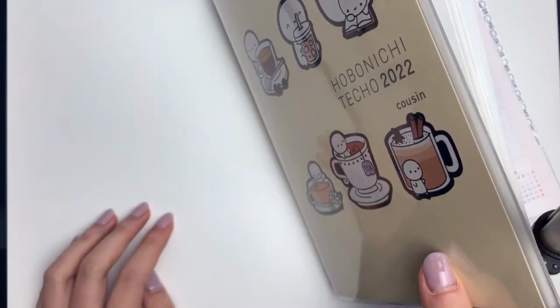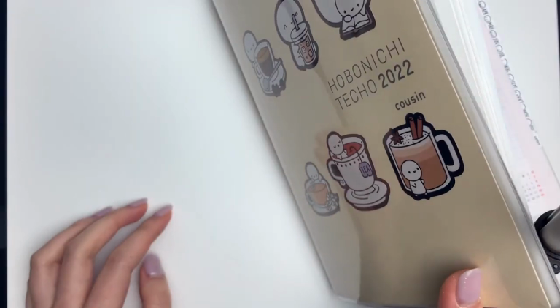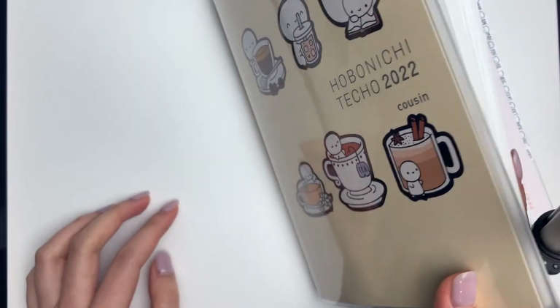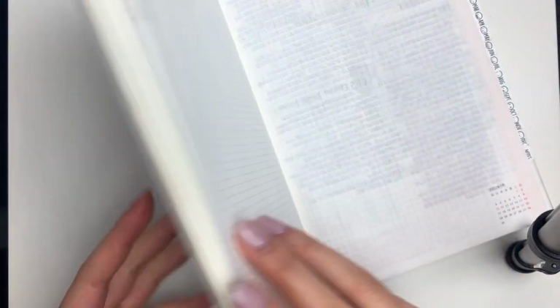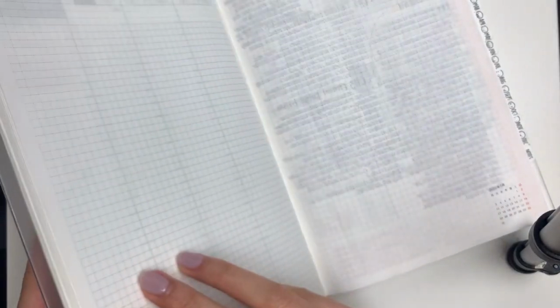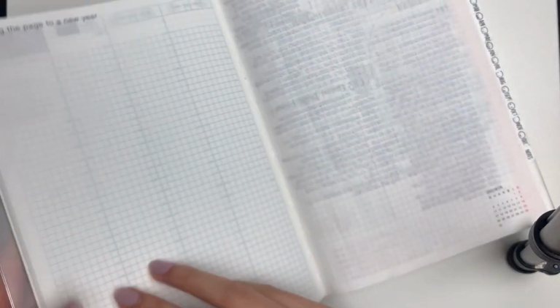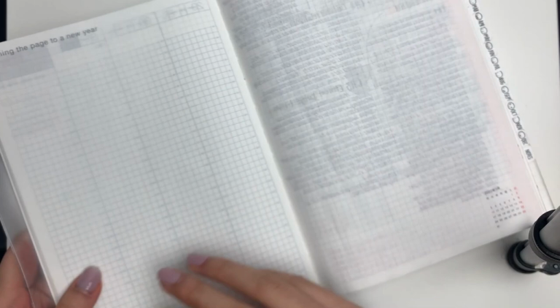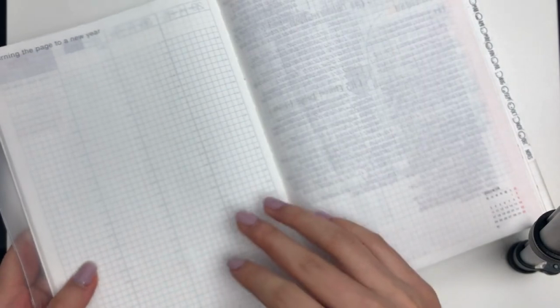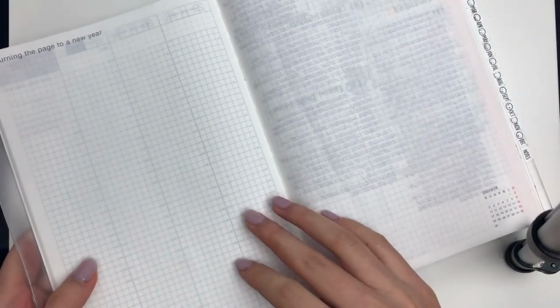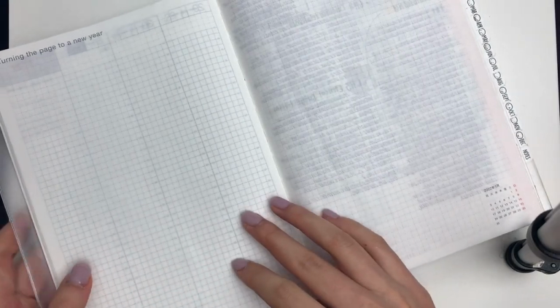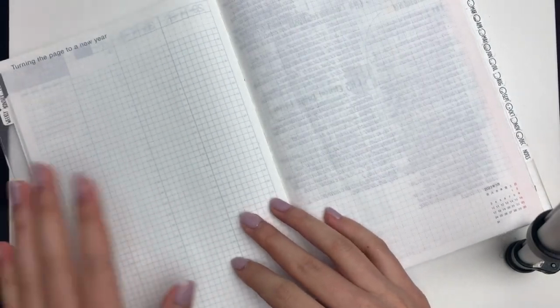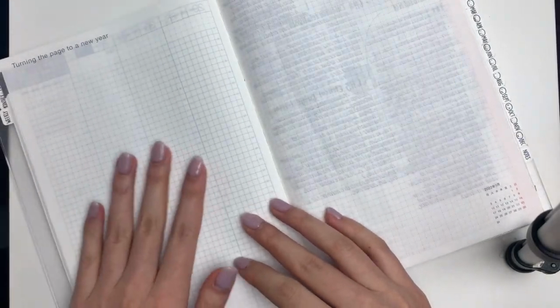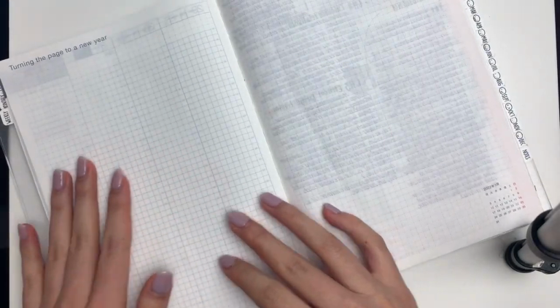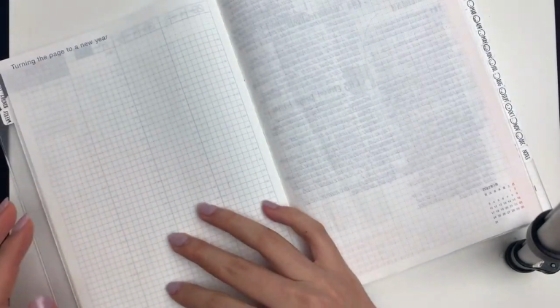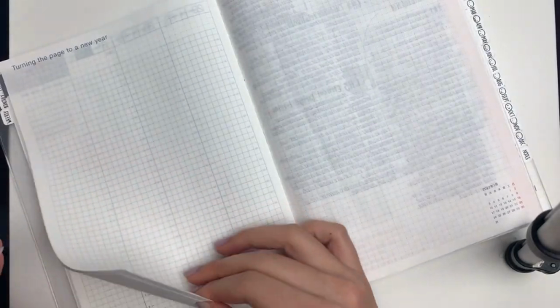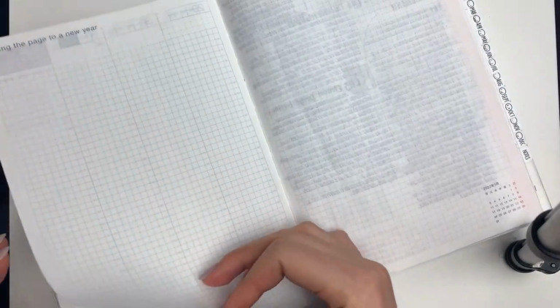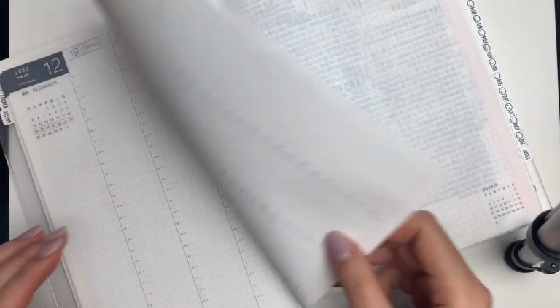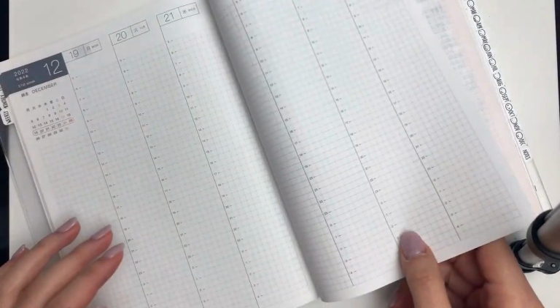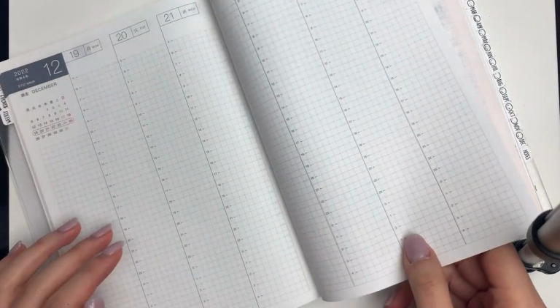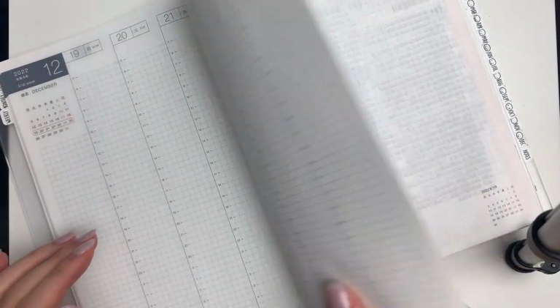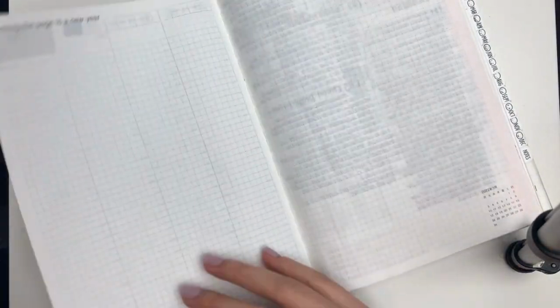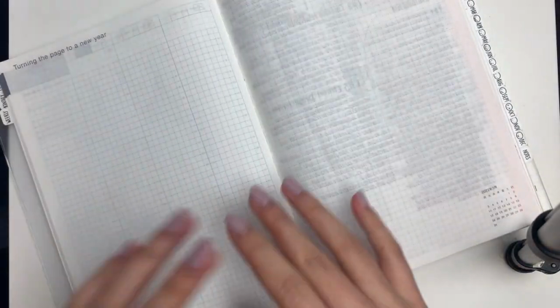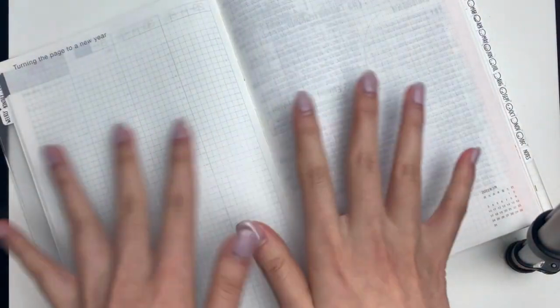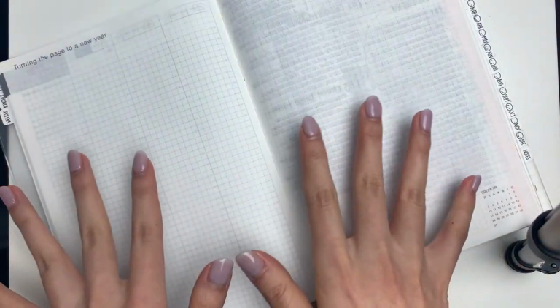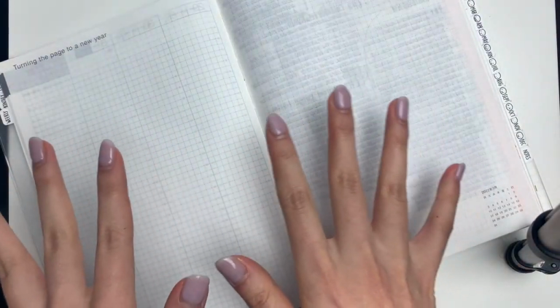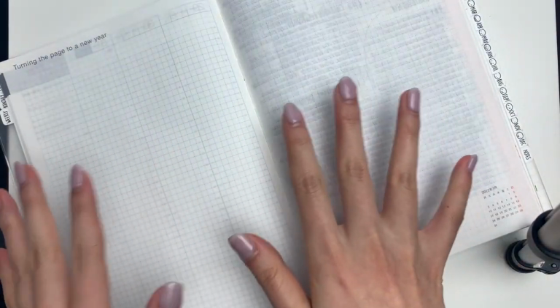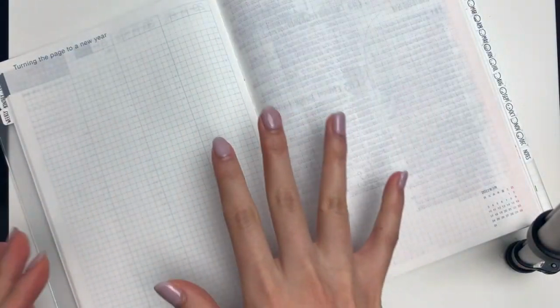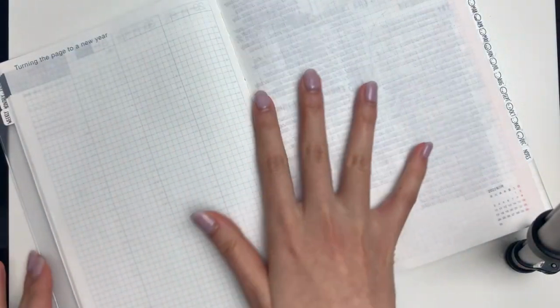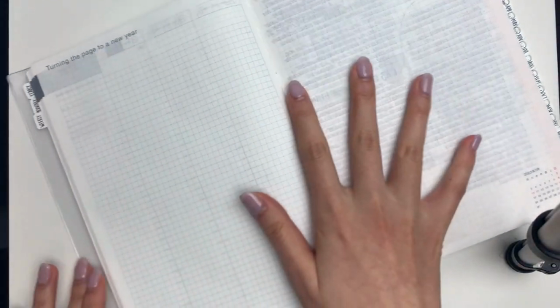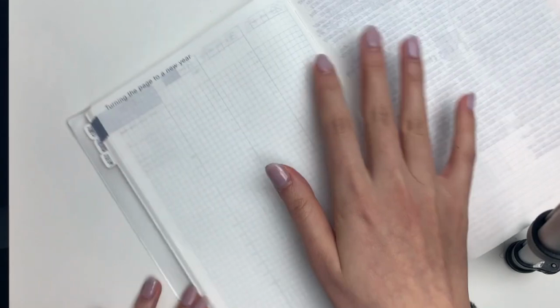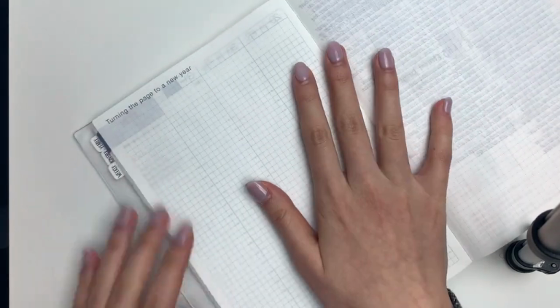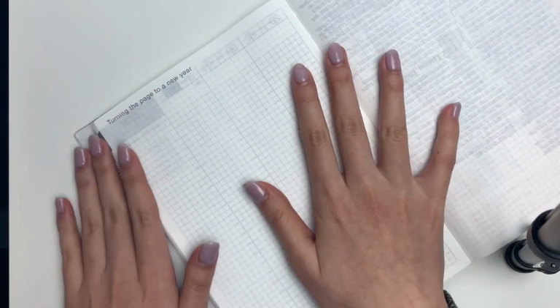This is just my Hobonichi Cousin planner, and there's this random empty page, so I'm gonna just swatch it here.